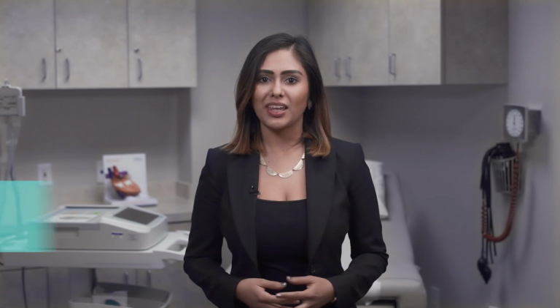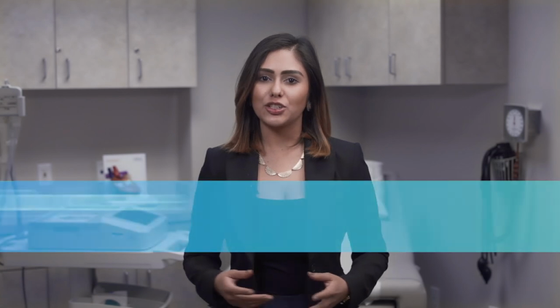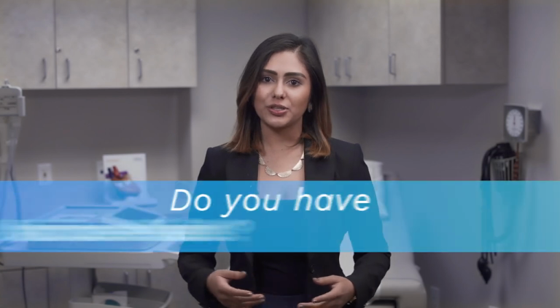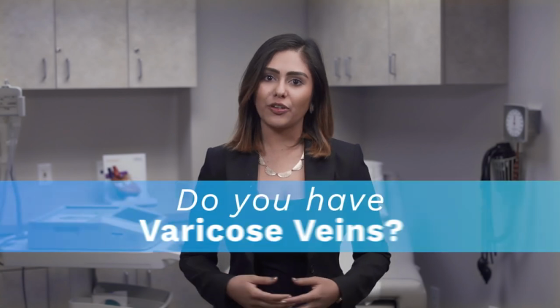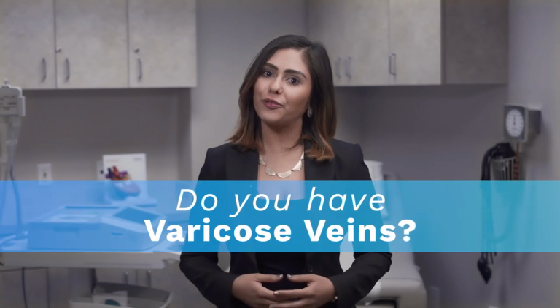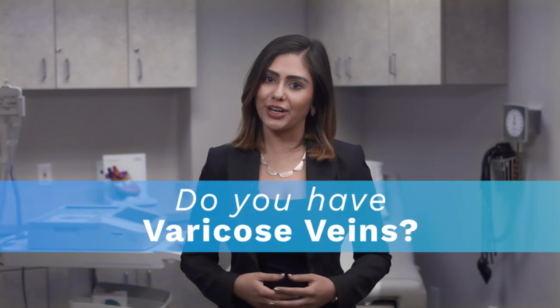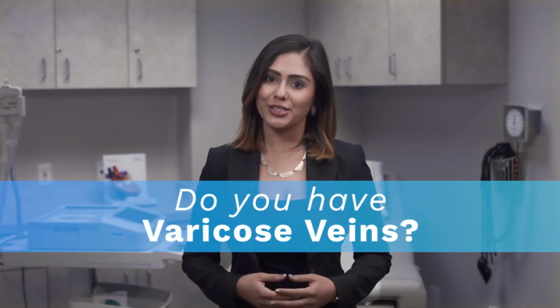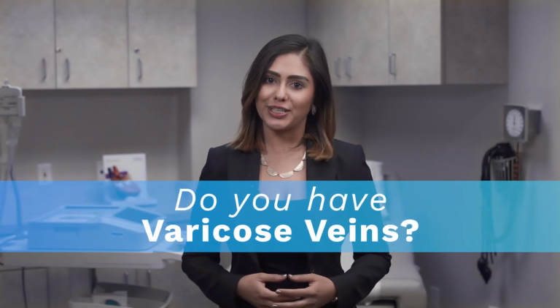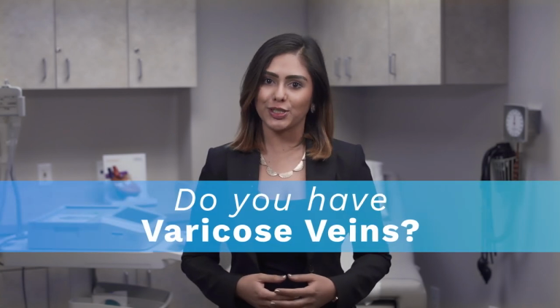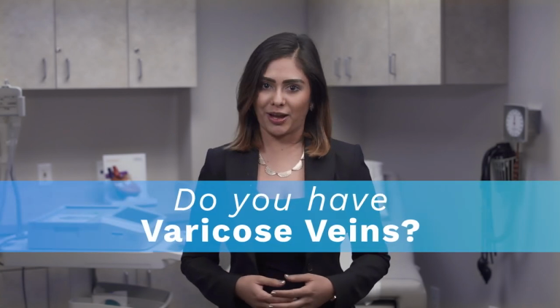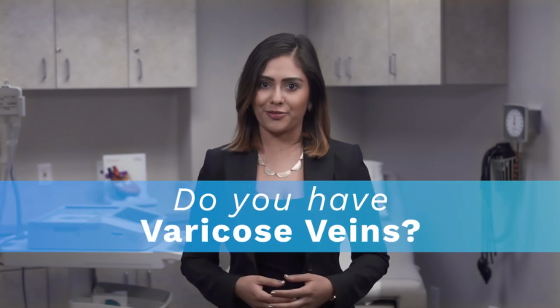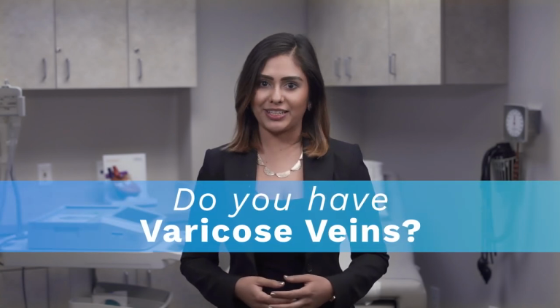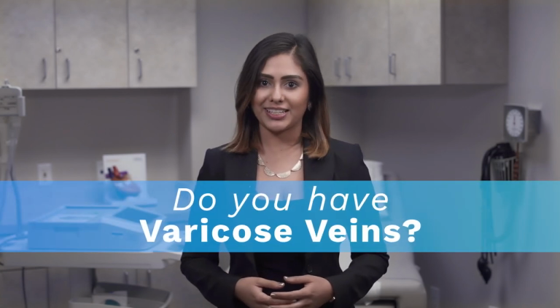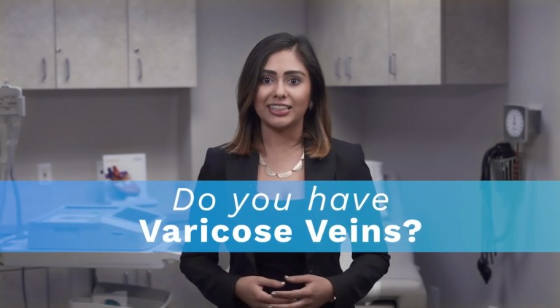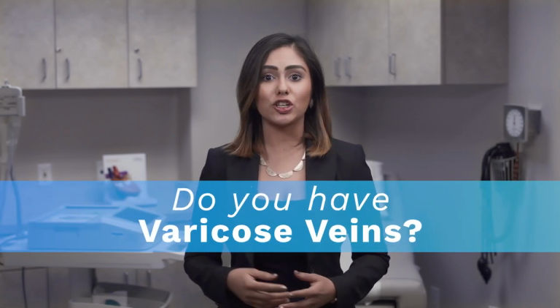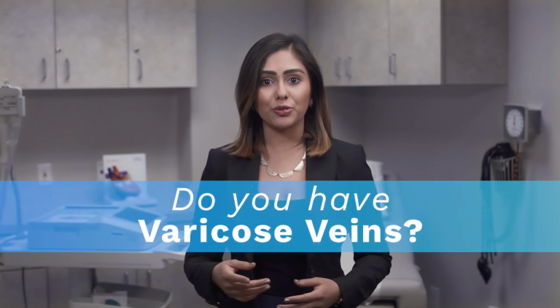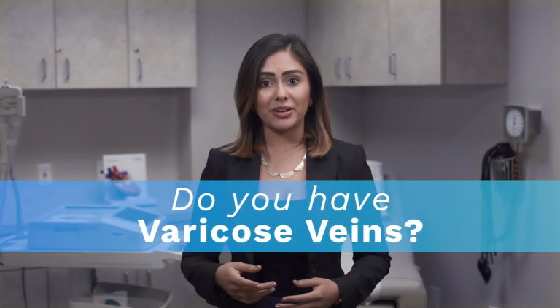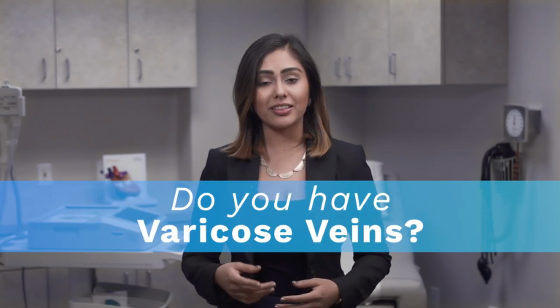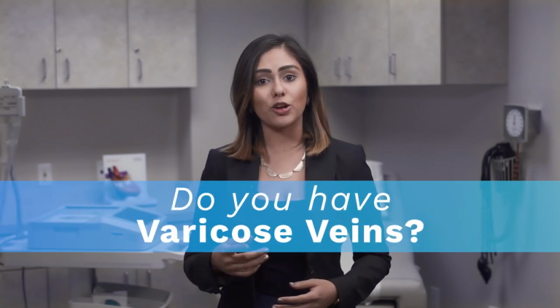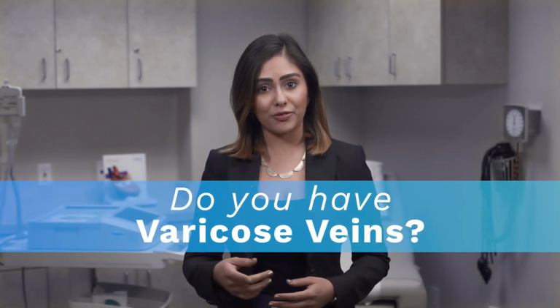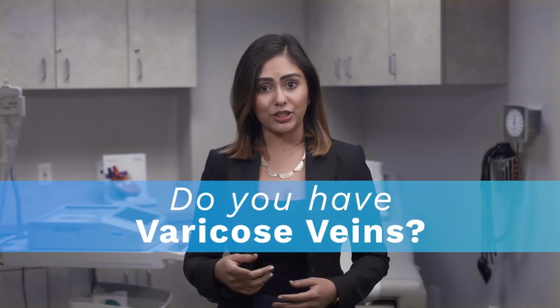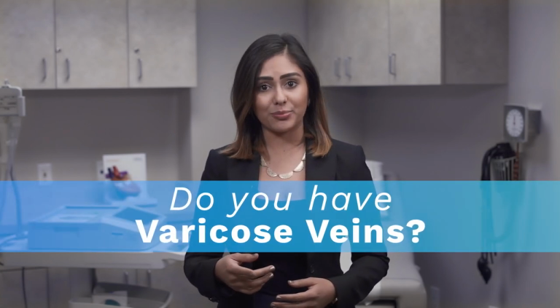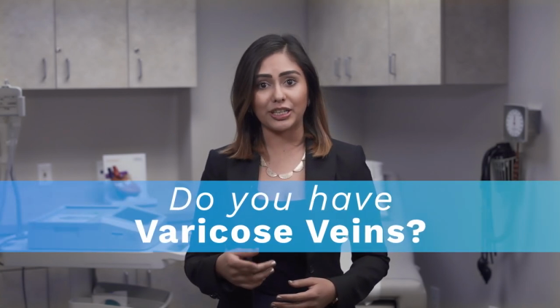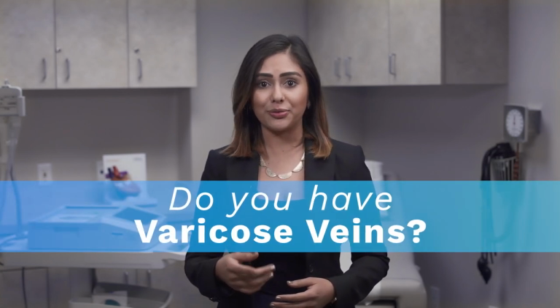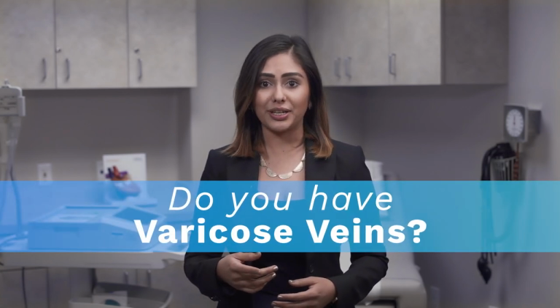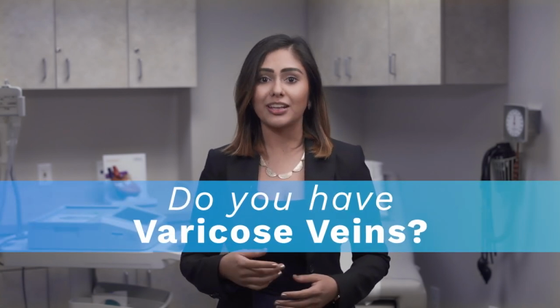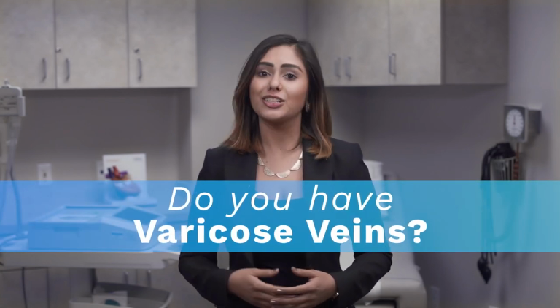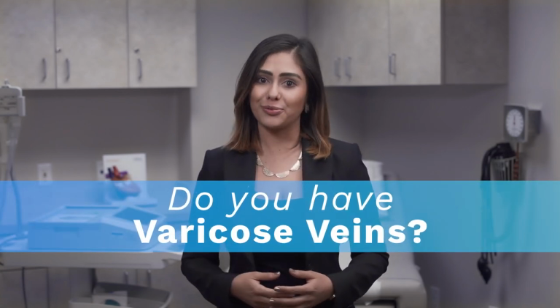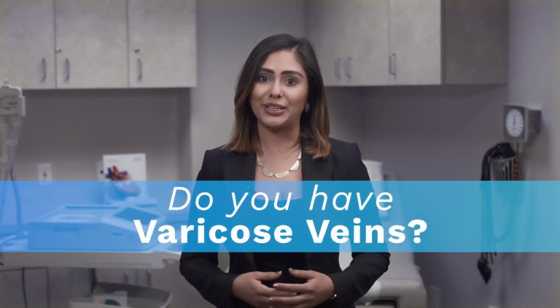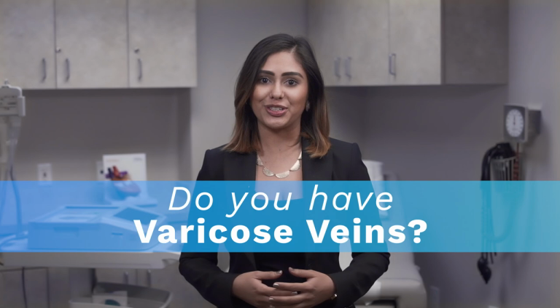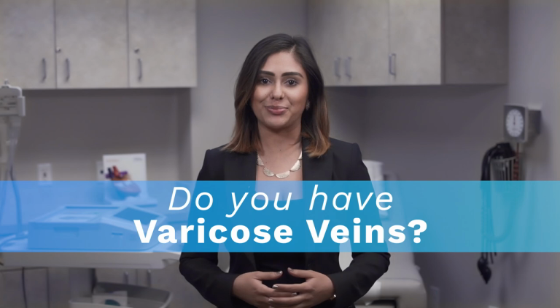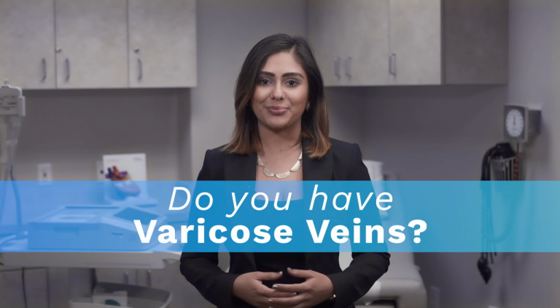Do you suffer from varicose veins or spider veins? Dr. Ramanath can help you find the treatment that you need to relieve your symptoms.